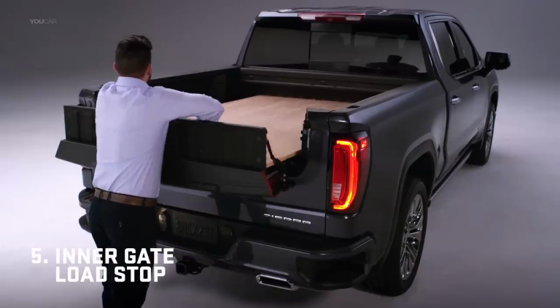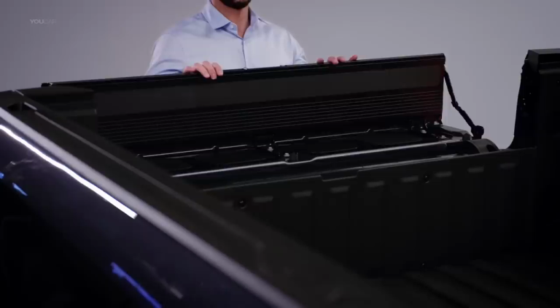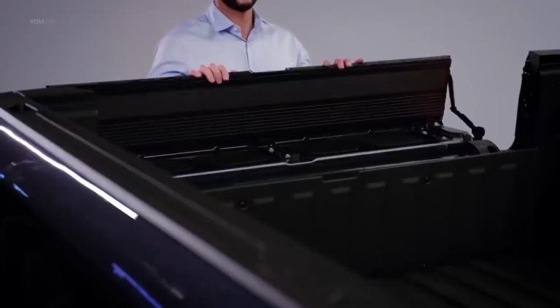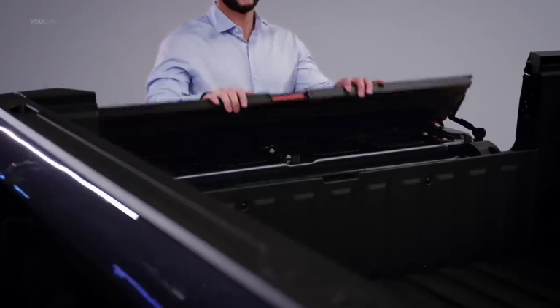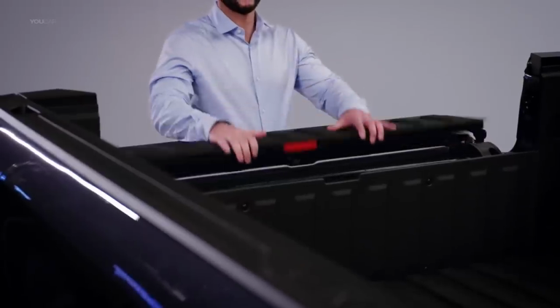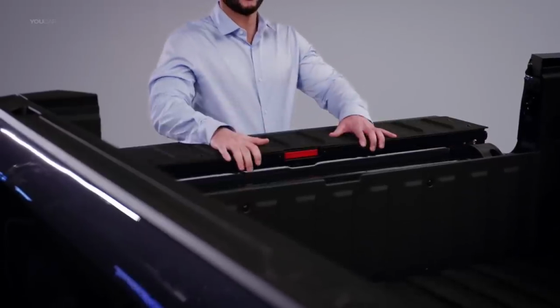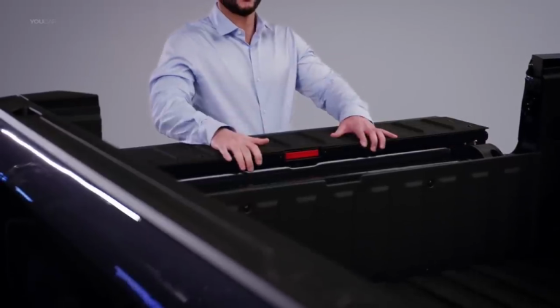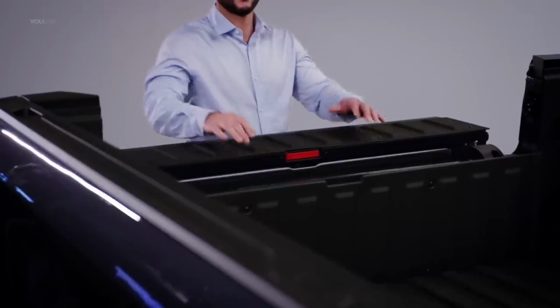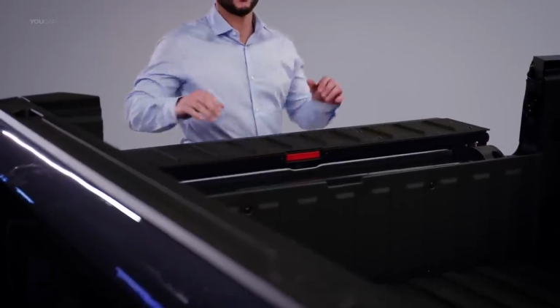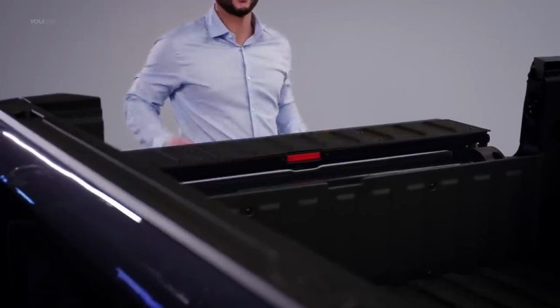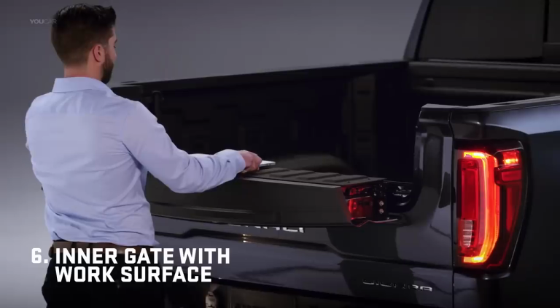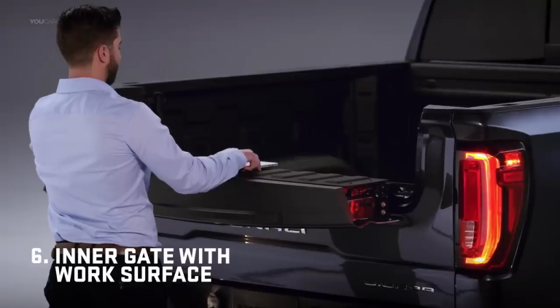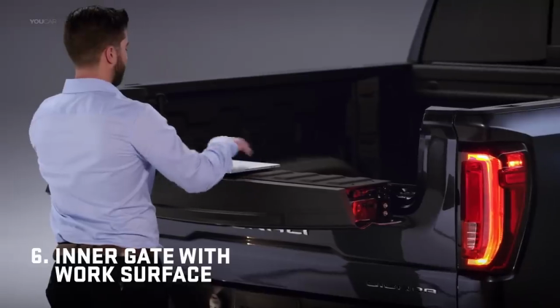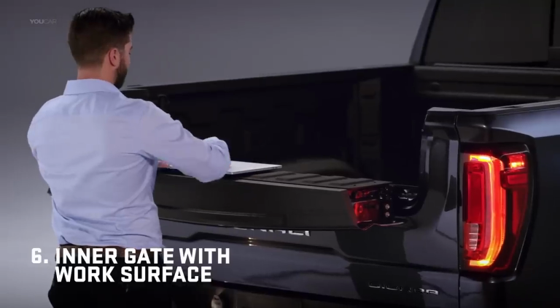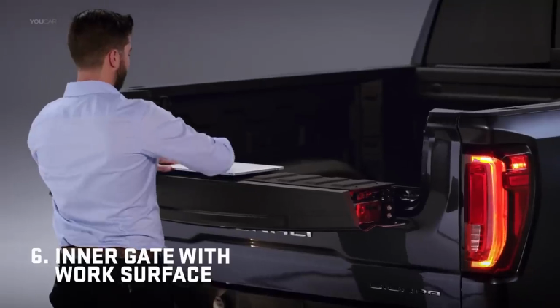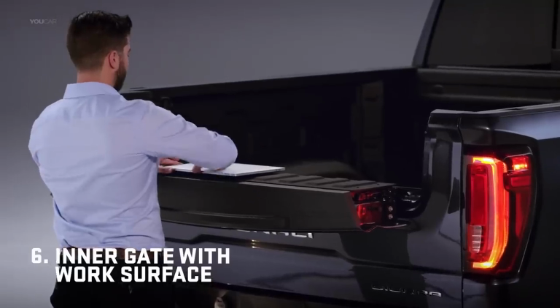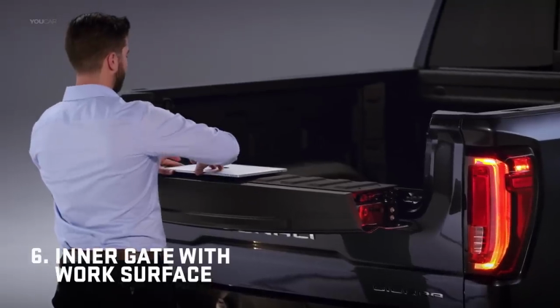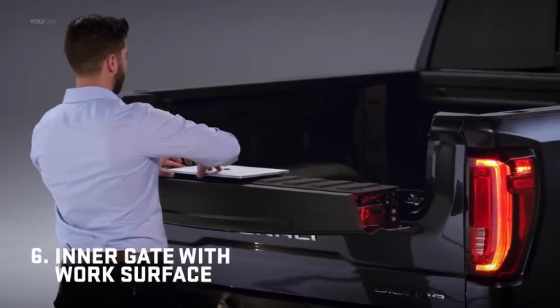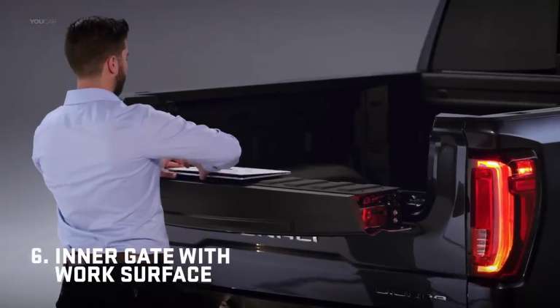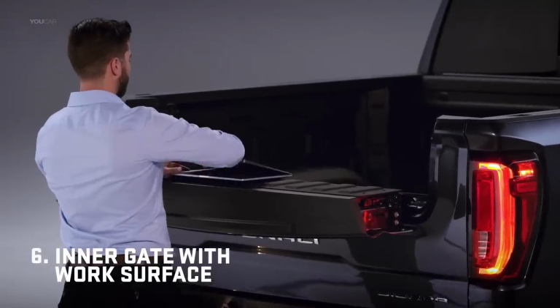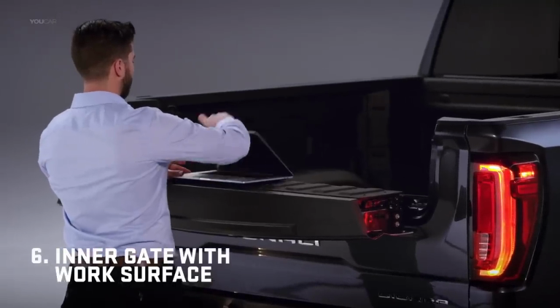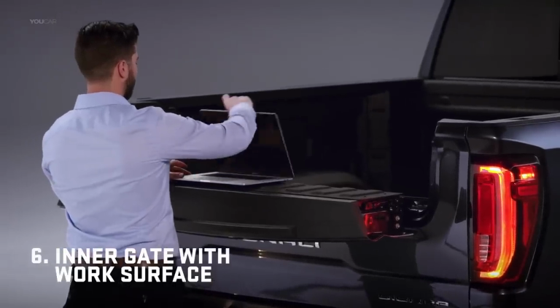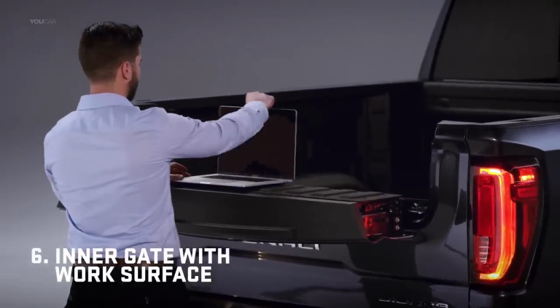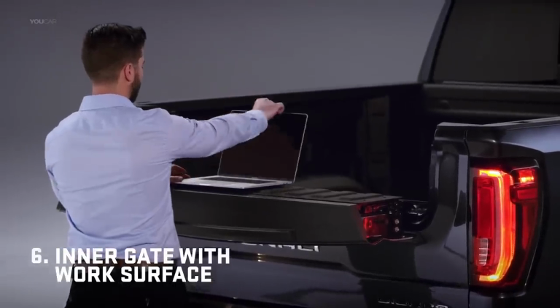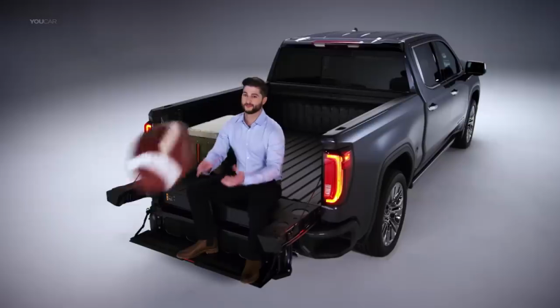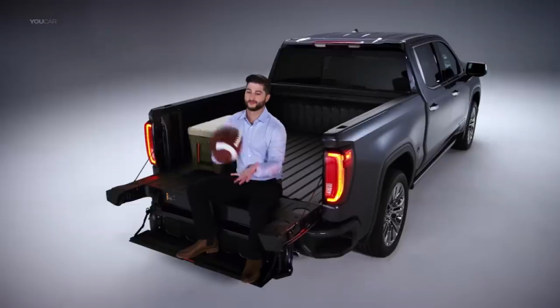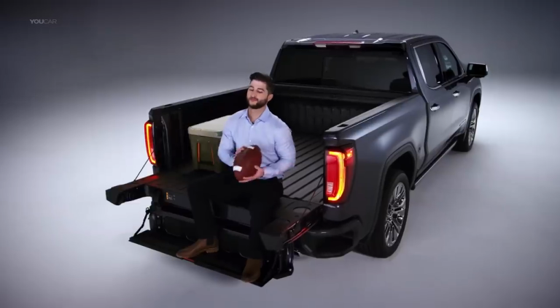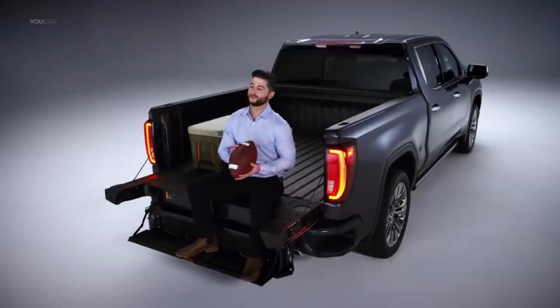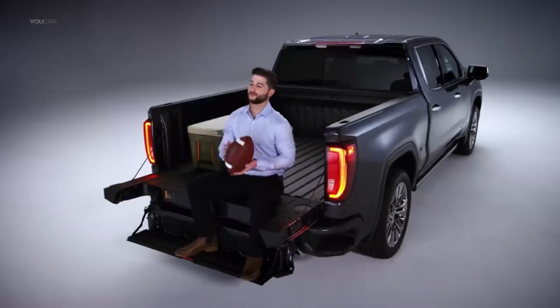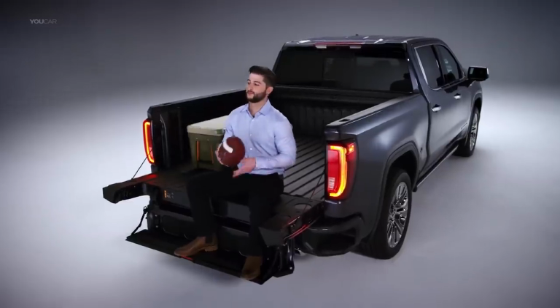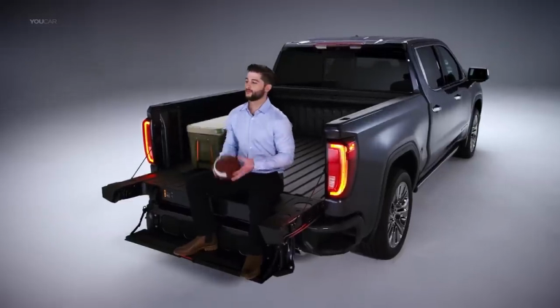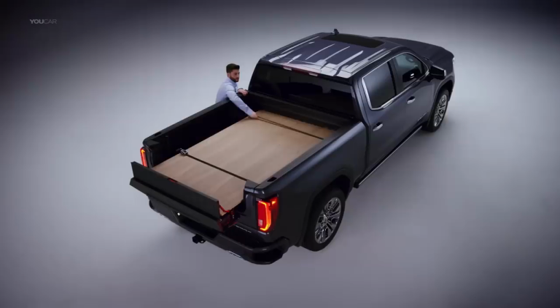Drop the load stop, and you're set for a perfect work surface. The GMC MultiPro Tailgate.